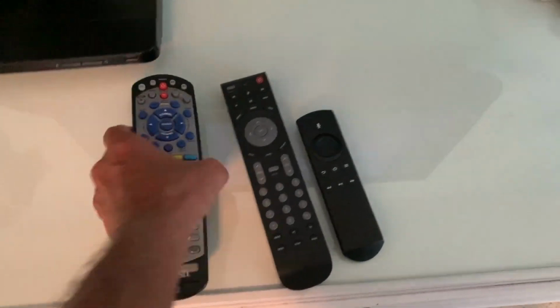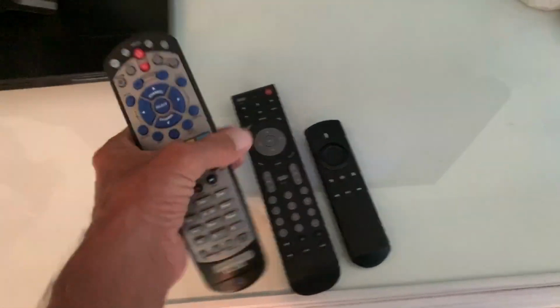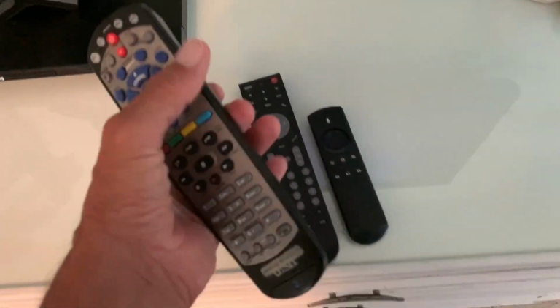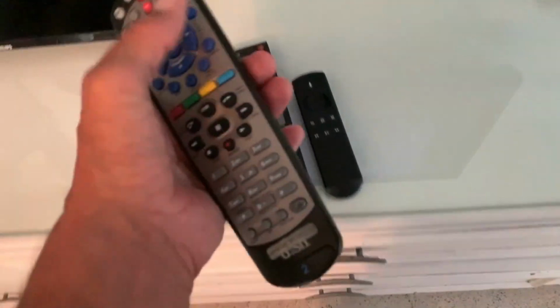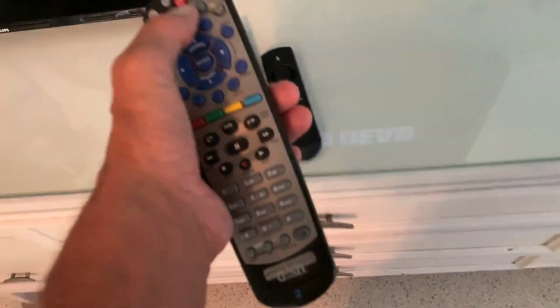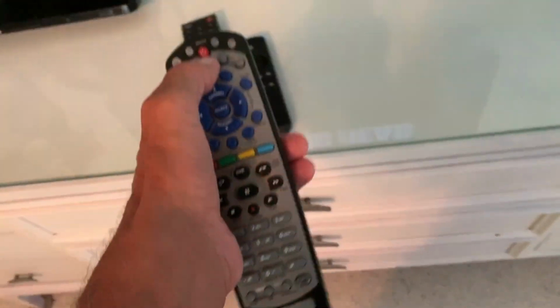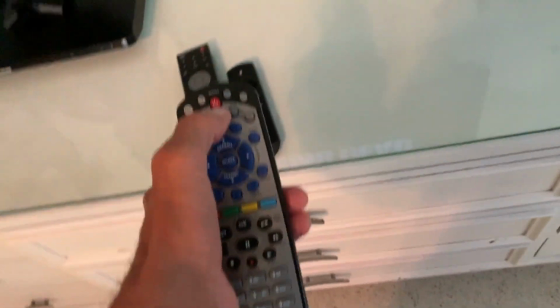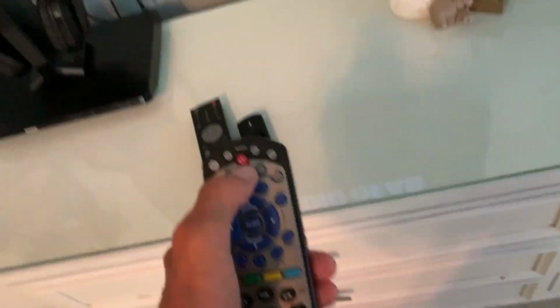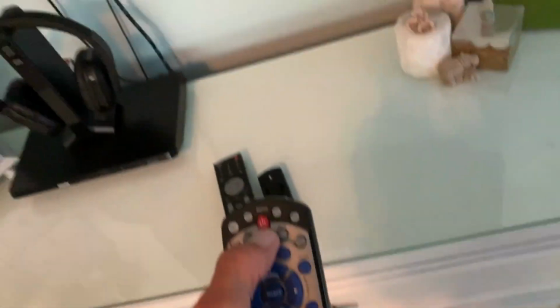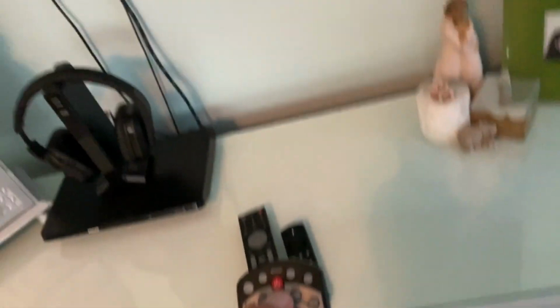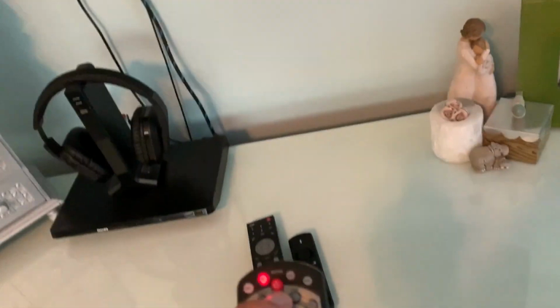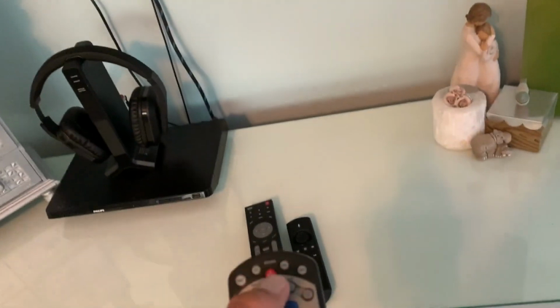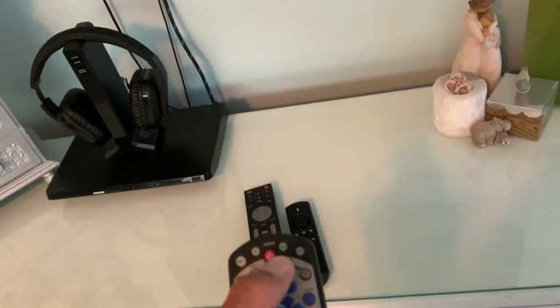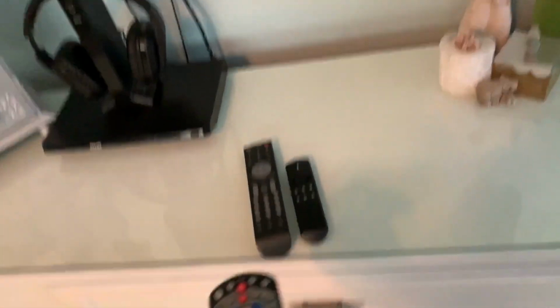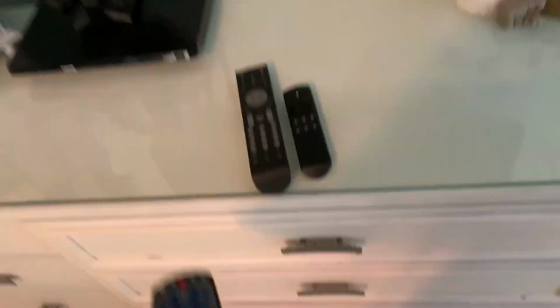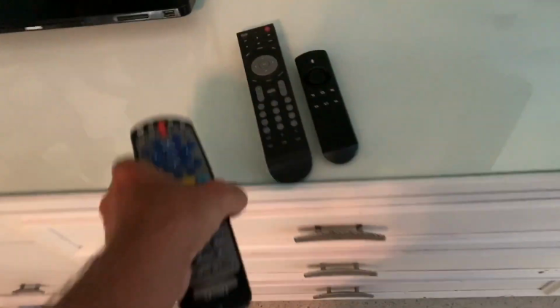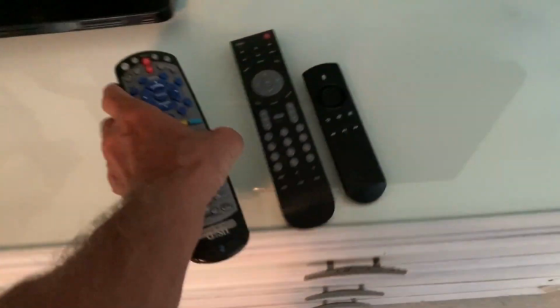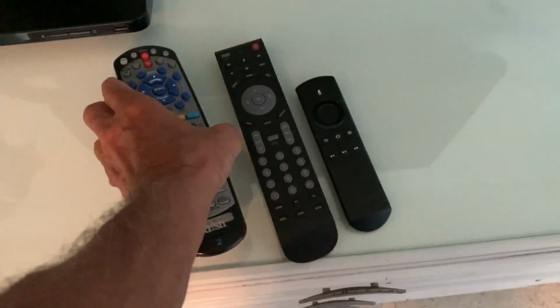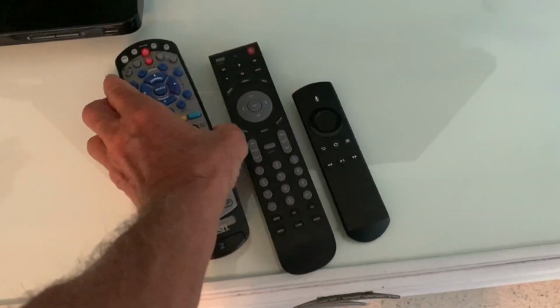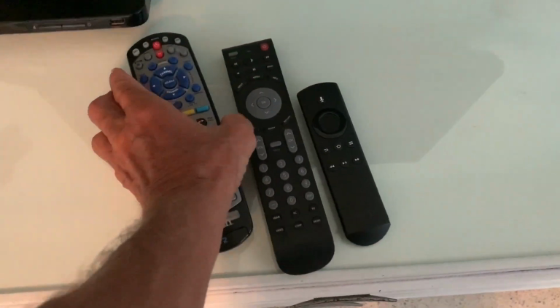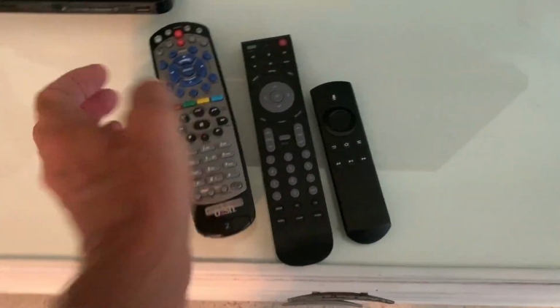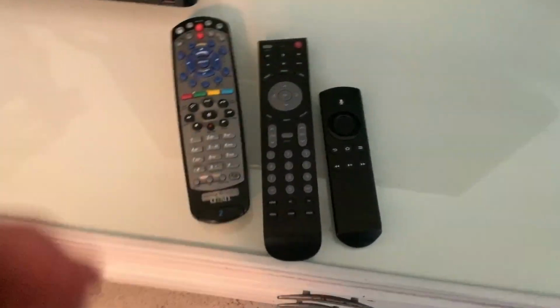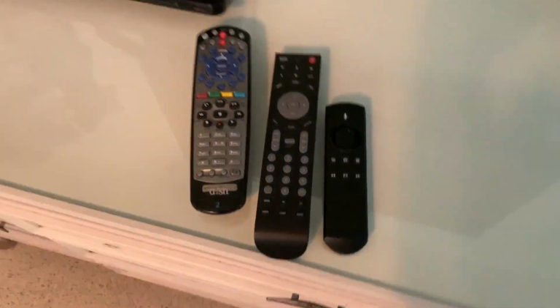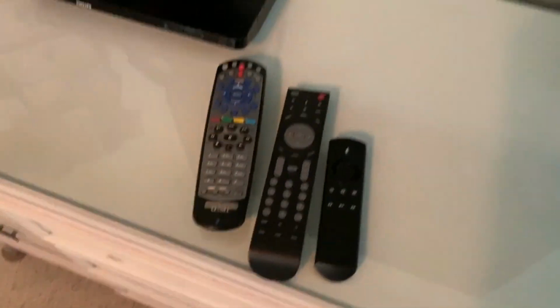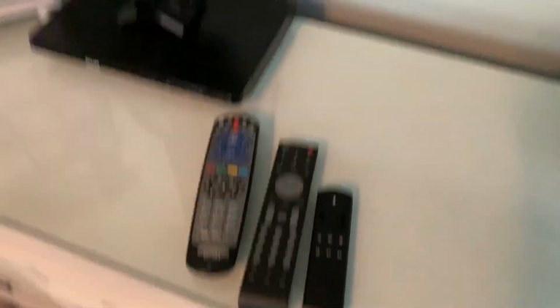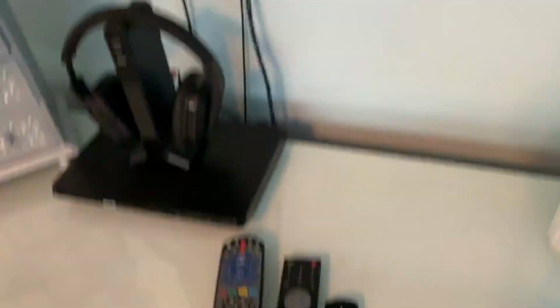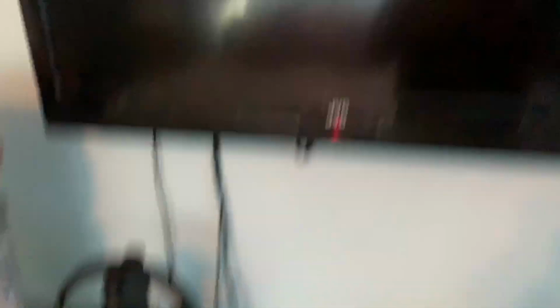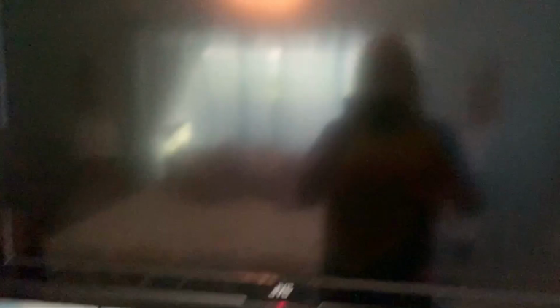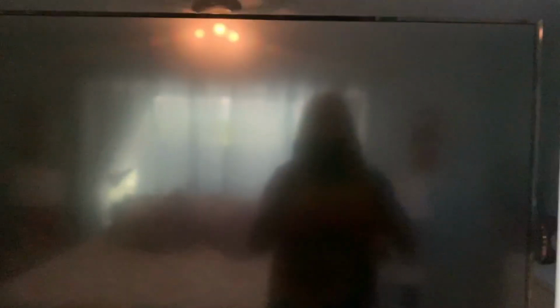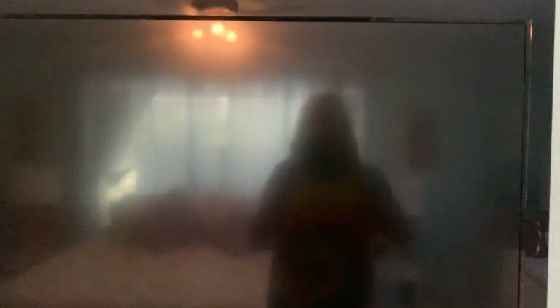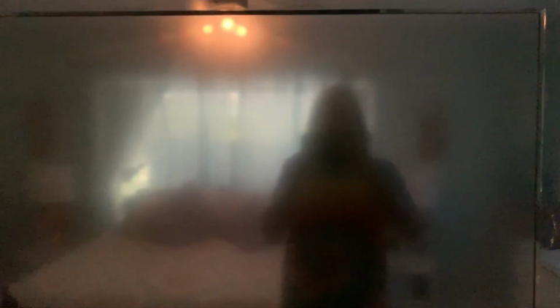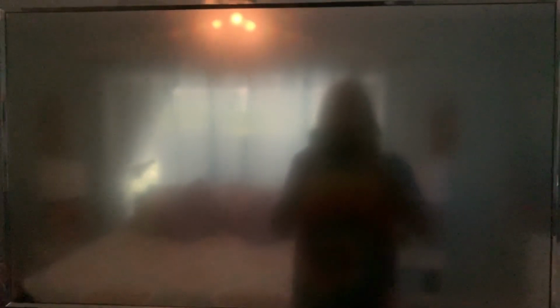To turn it off, I just hit this. That's it — that's how you do it, that's how you program your TV.